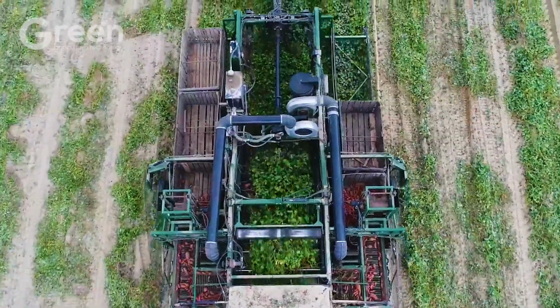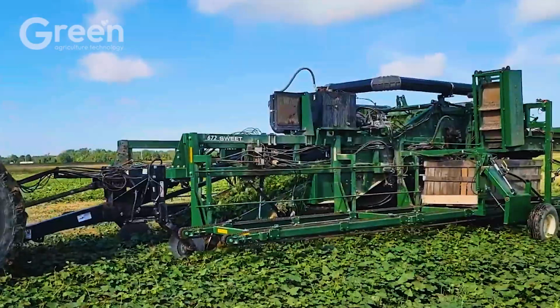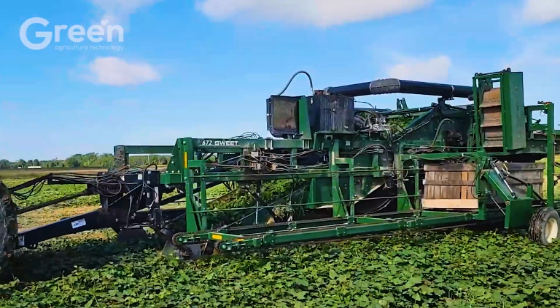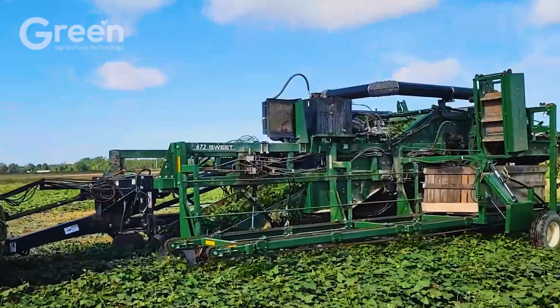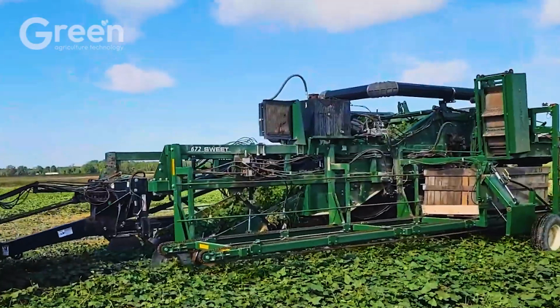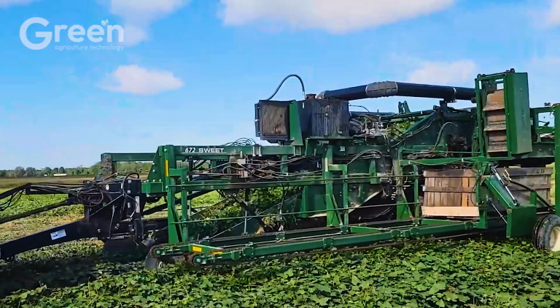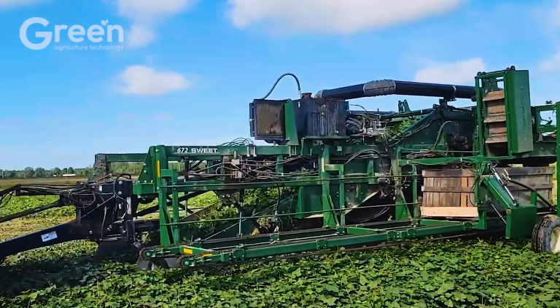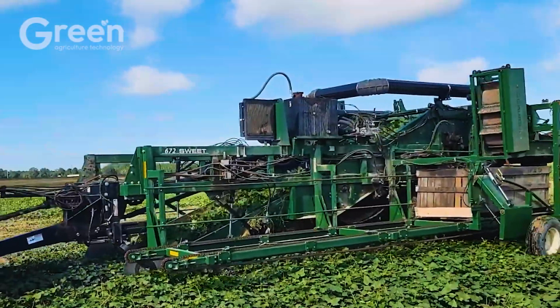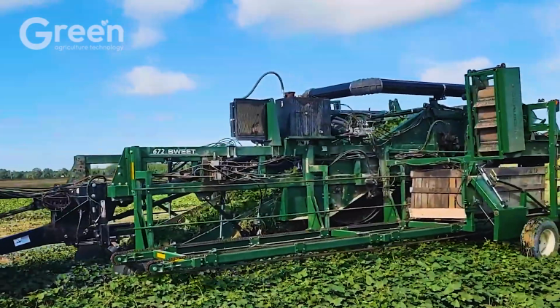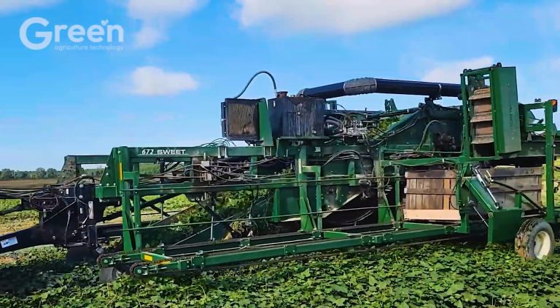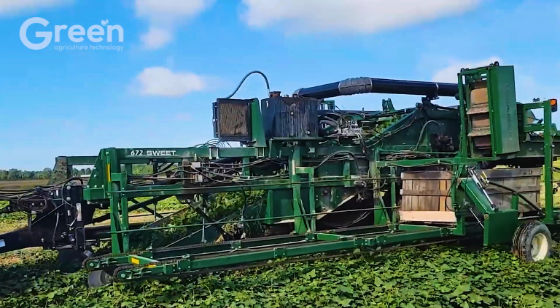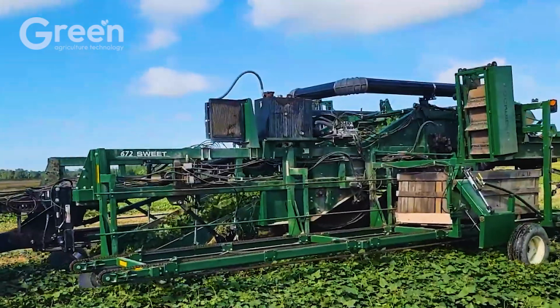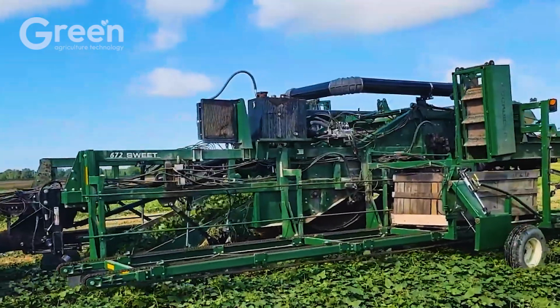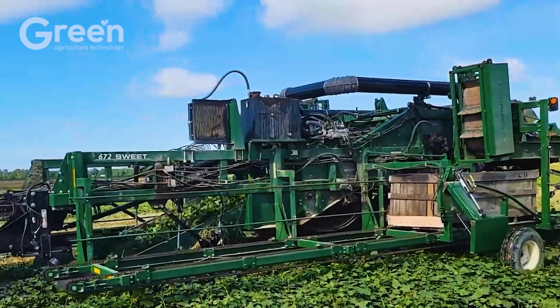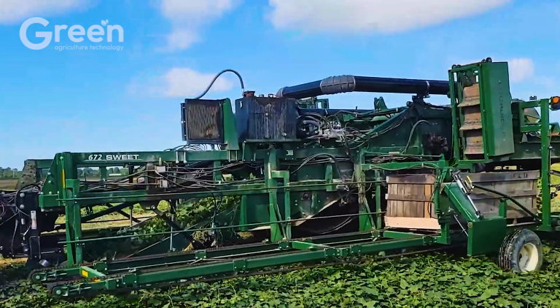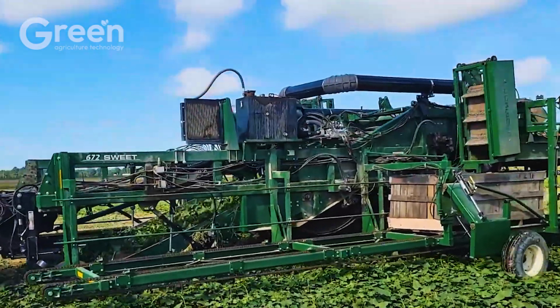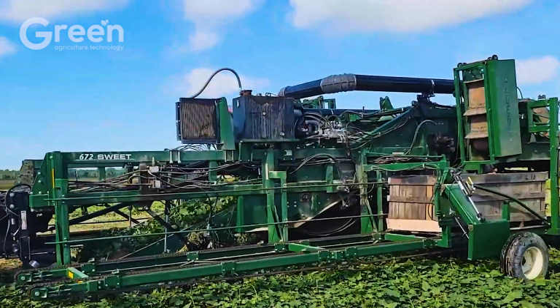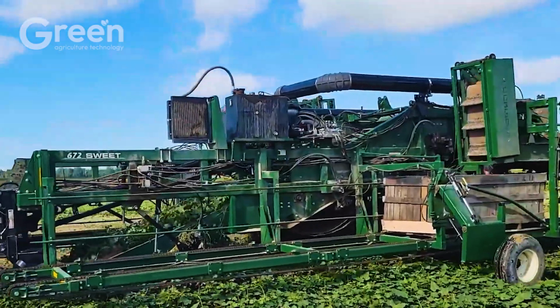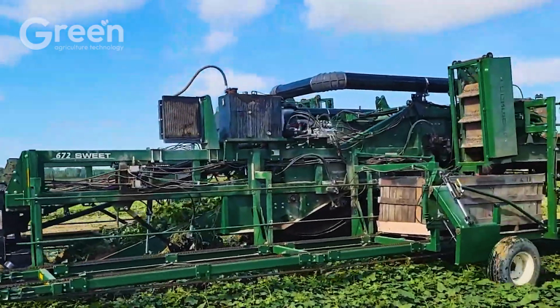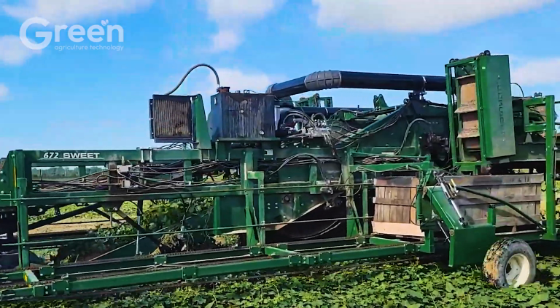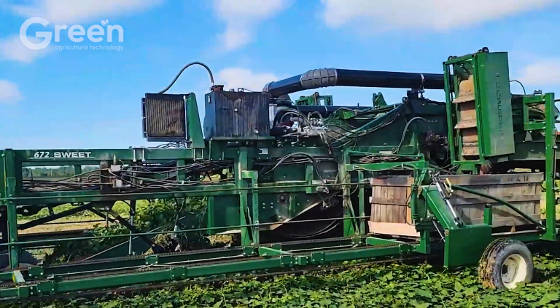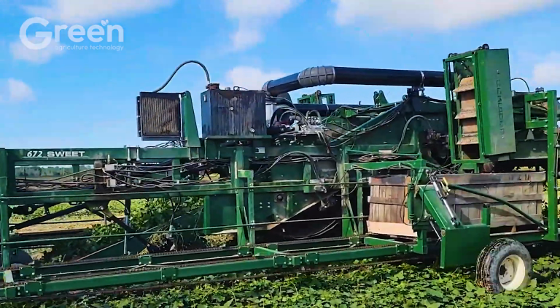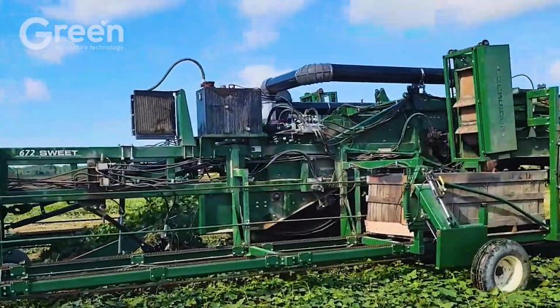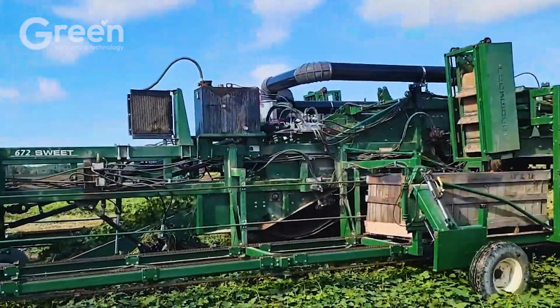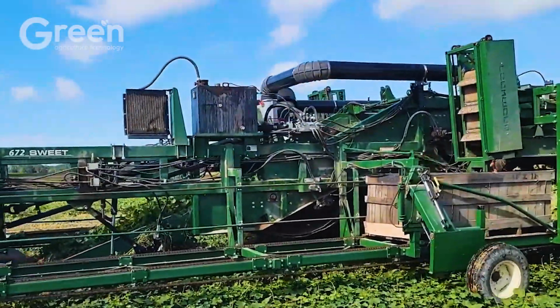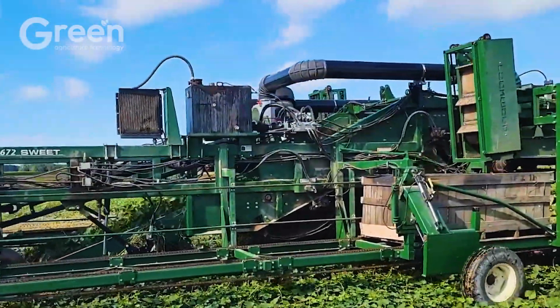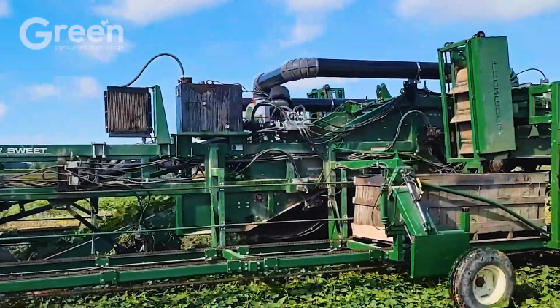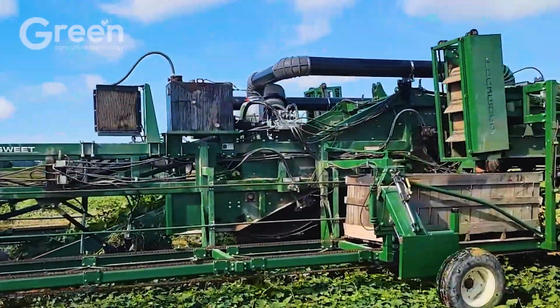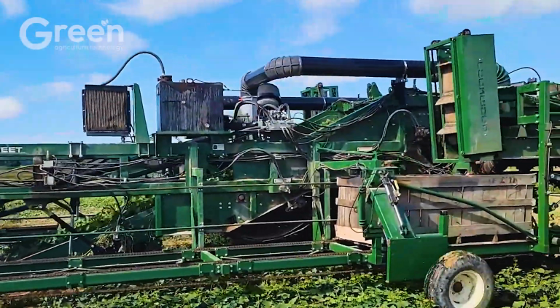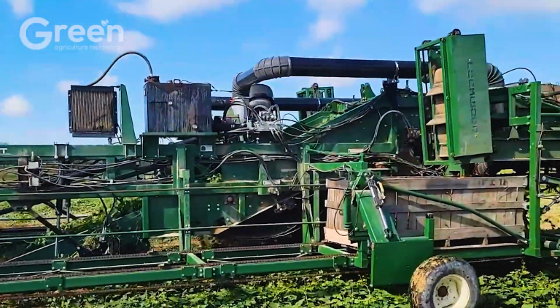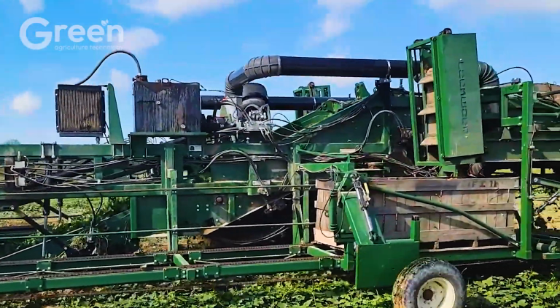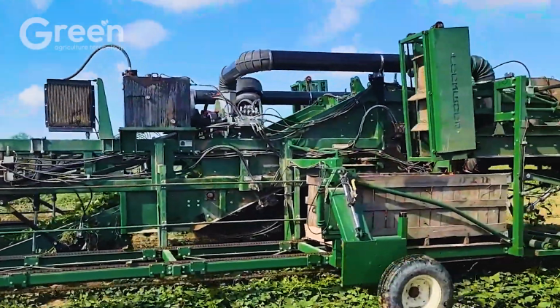Designed for easy maintenance and operation, these machines are well suited for medium to large scale farms.